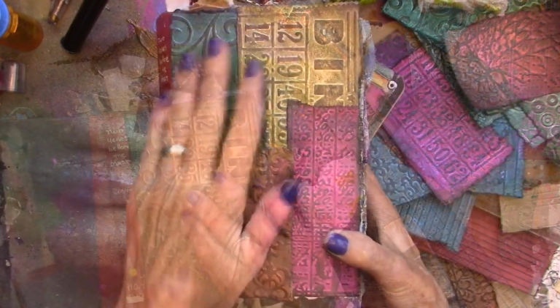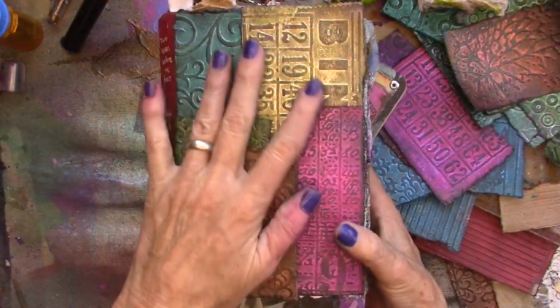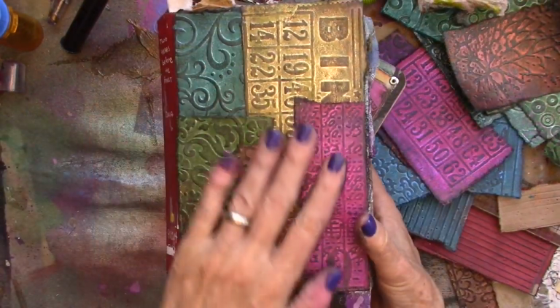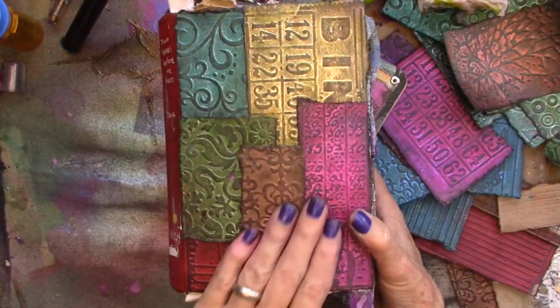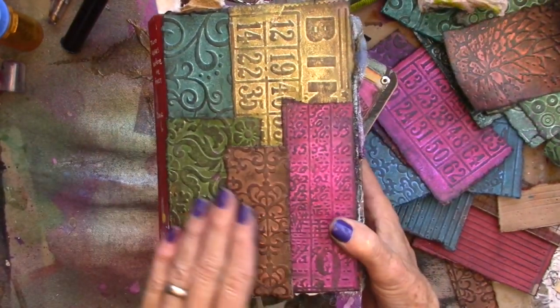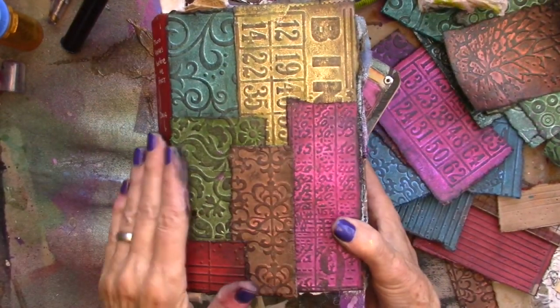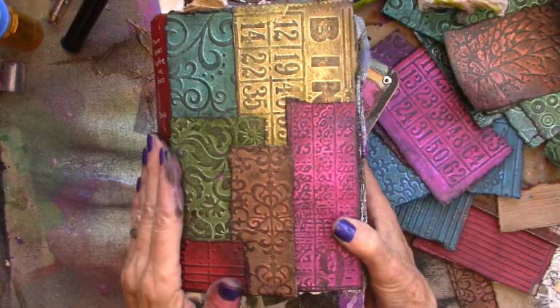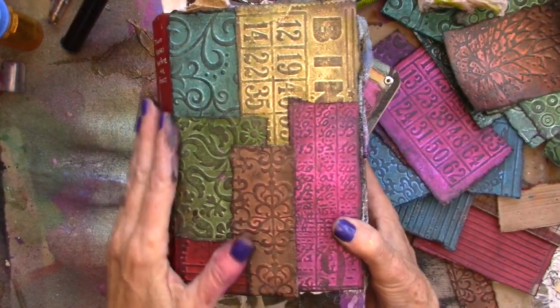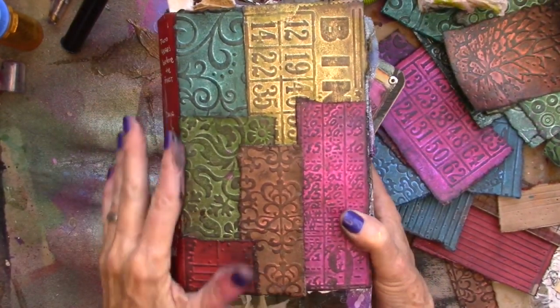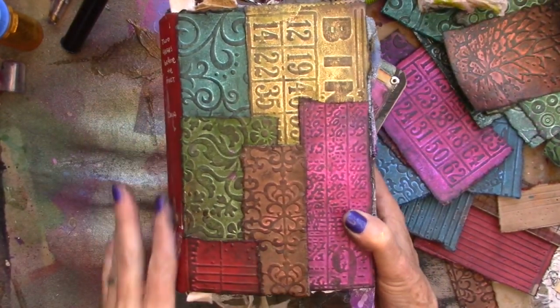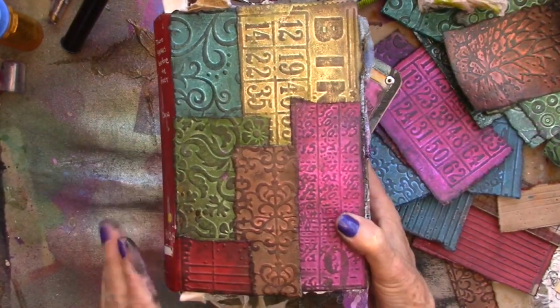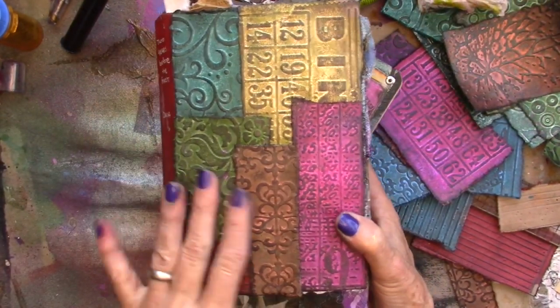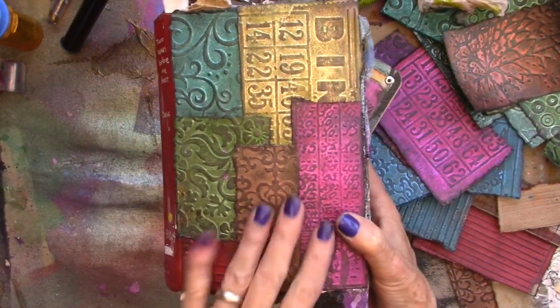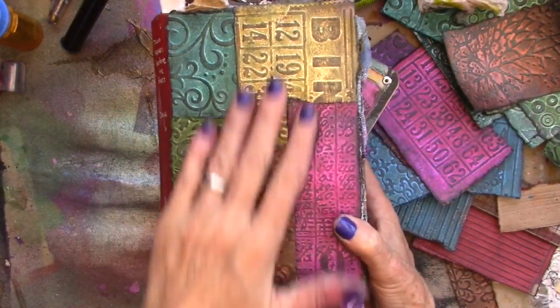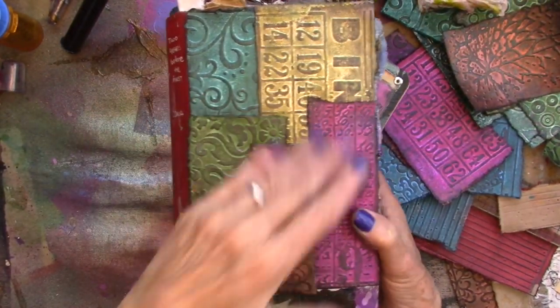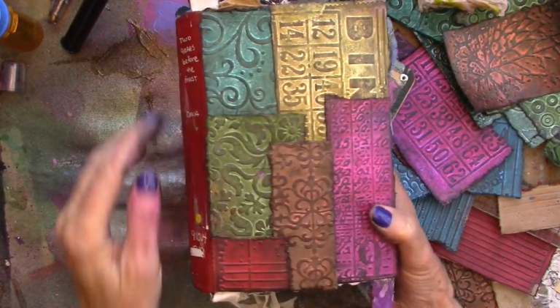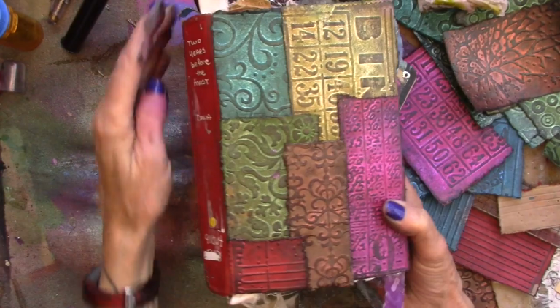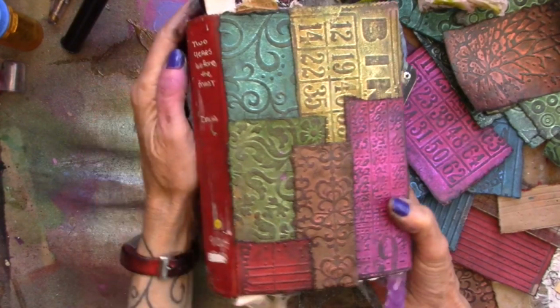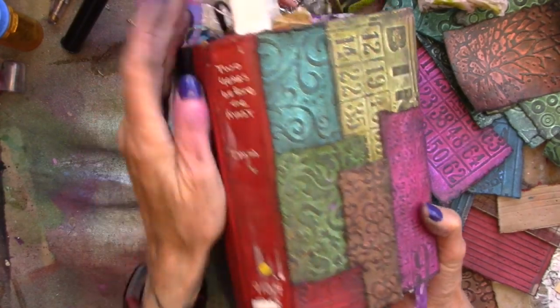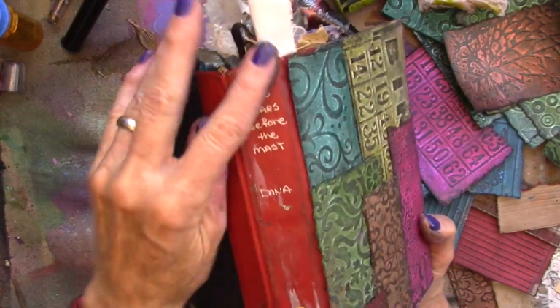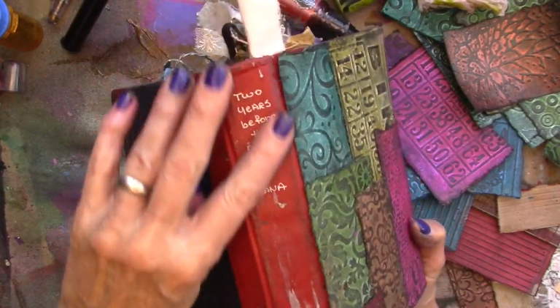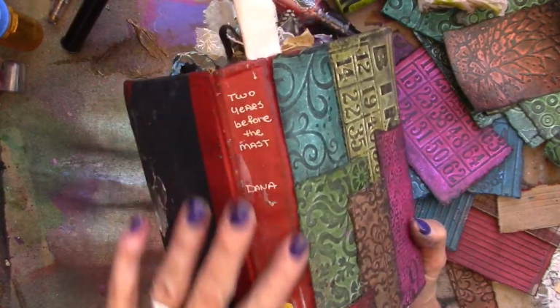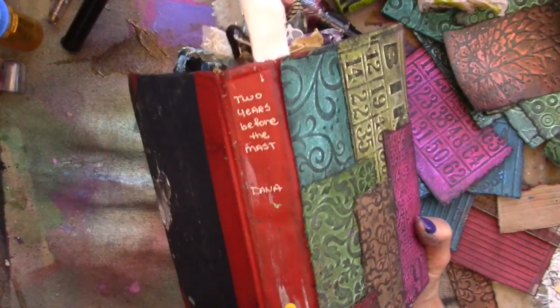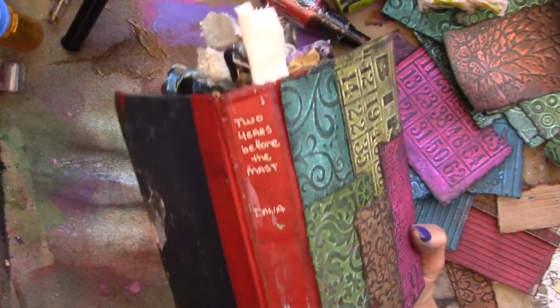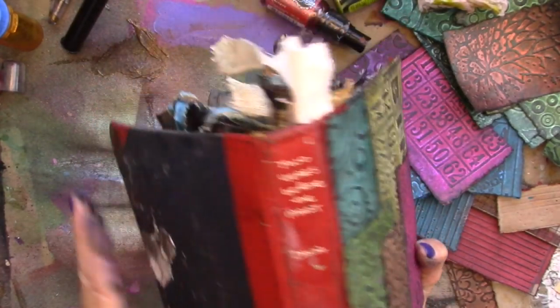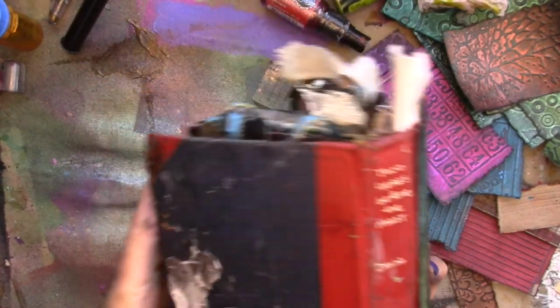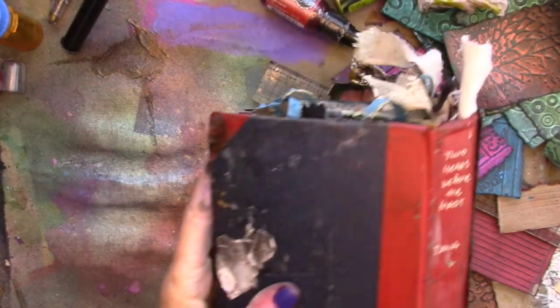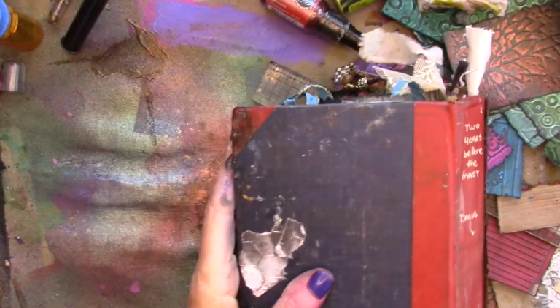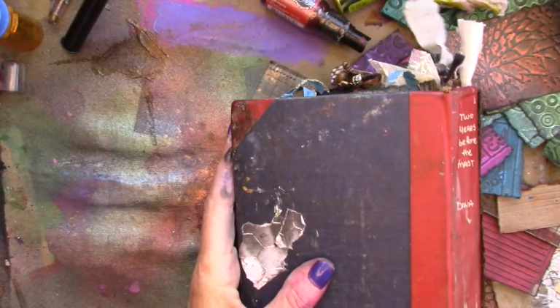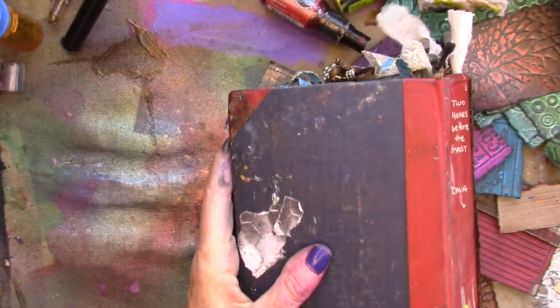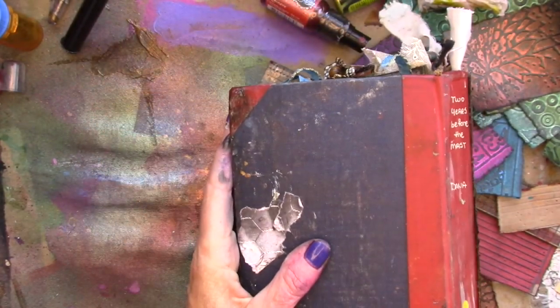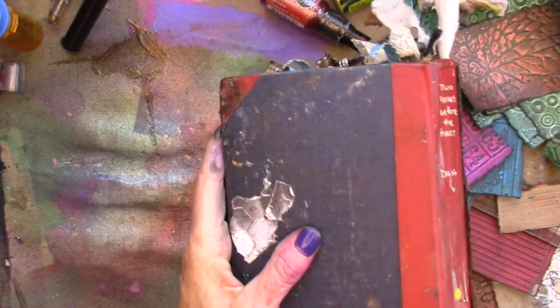So there's the front of the book. I'll do the spine and the back of the book.